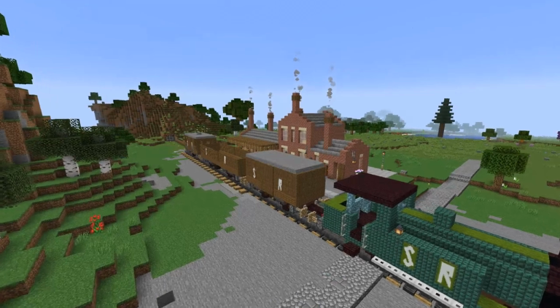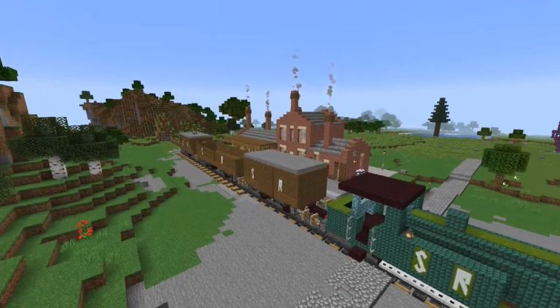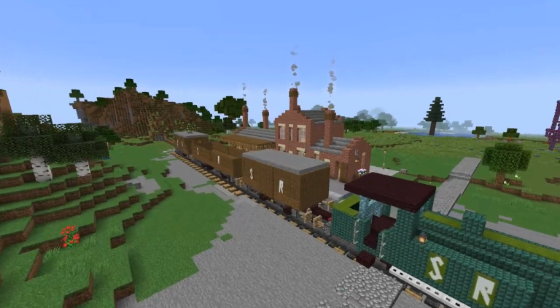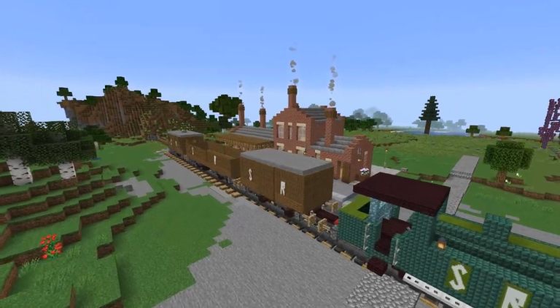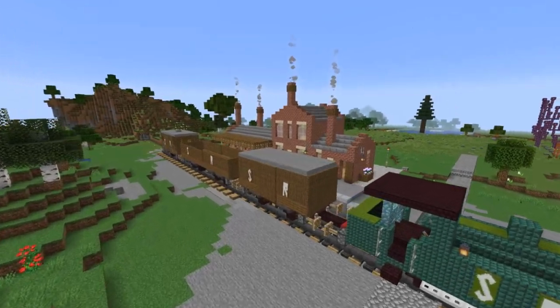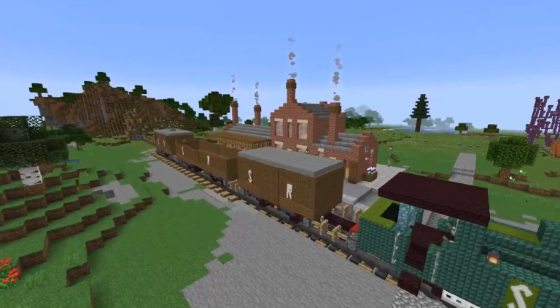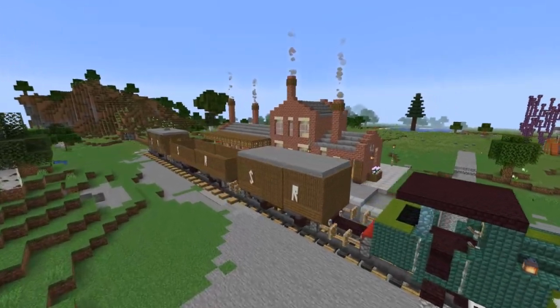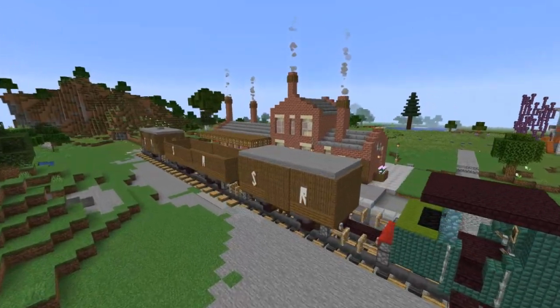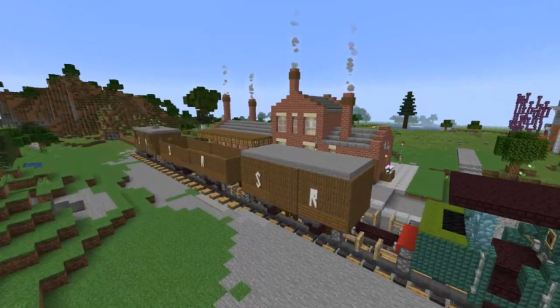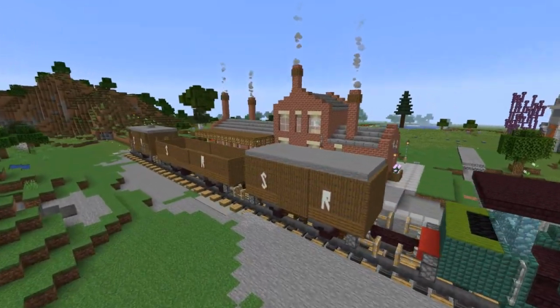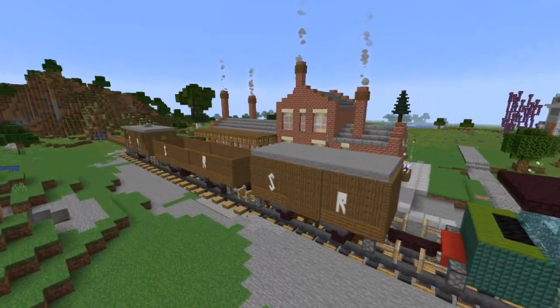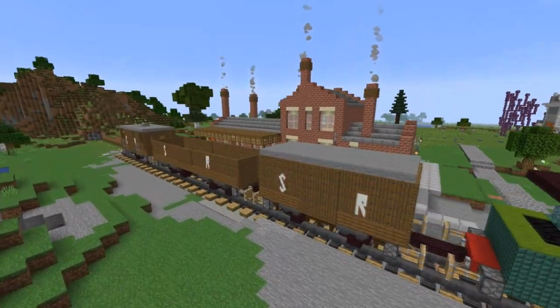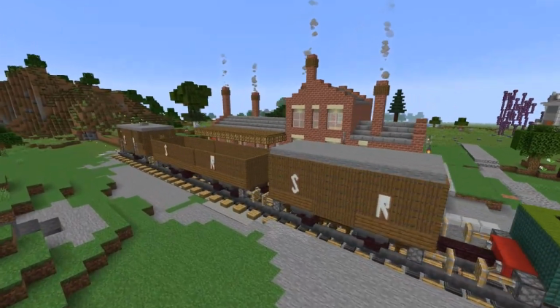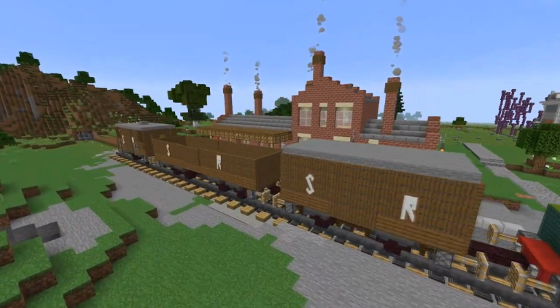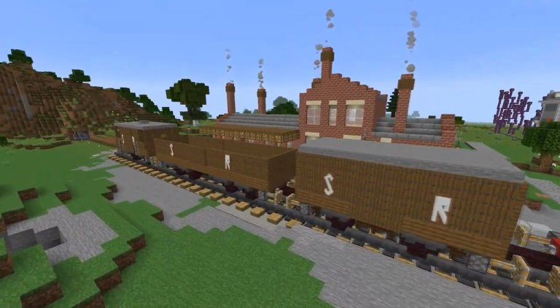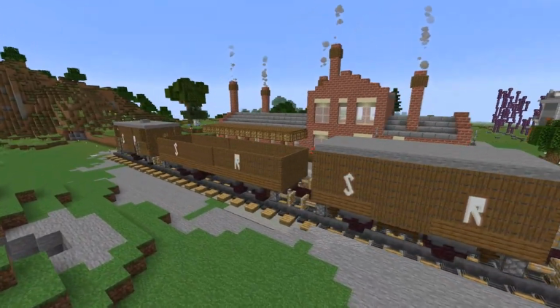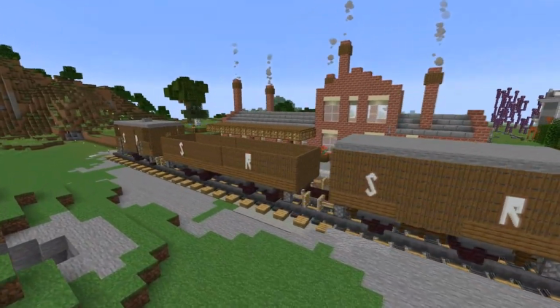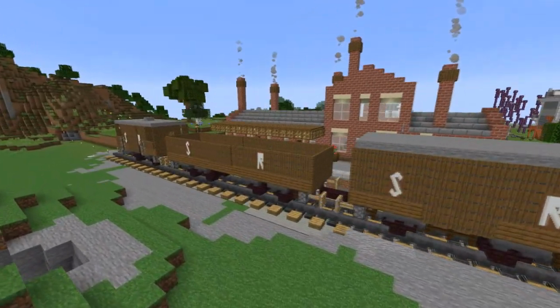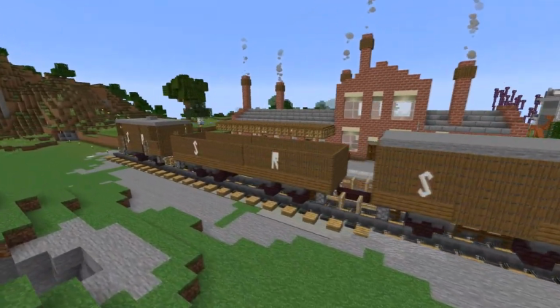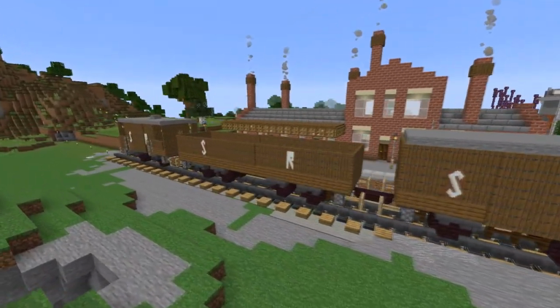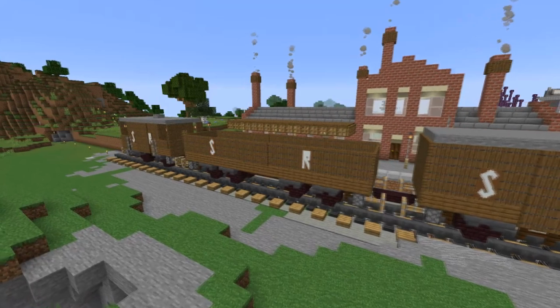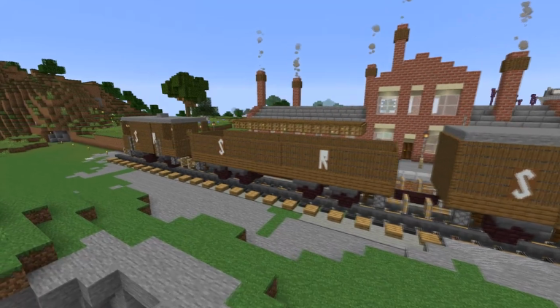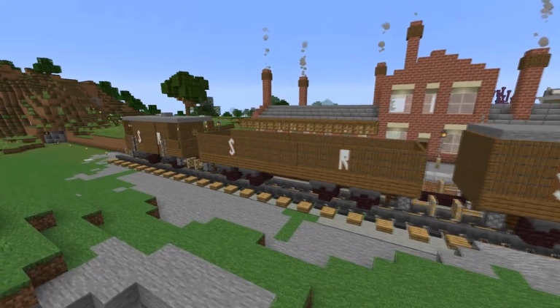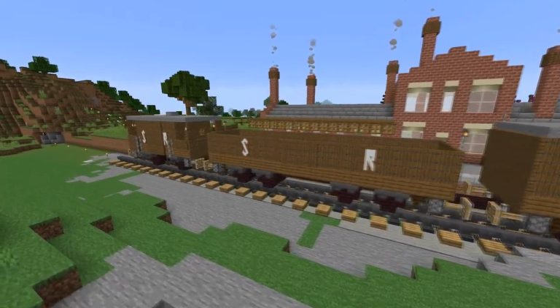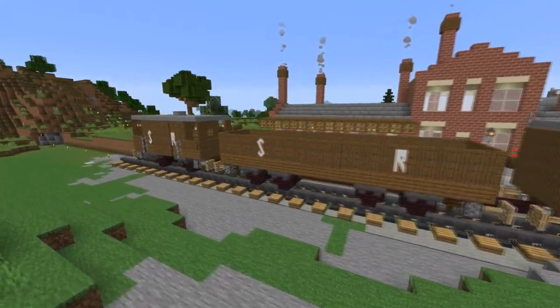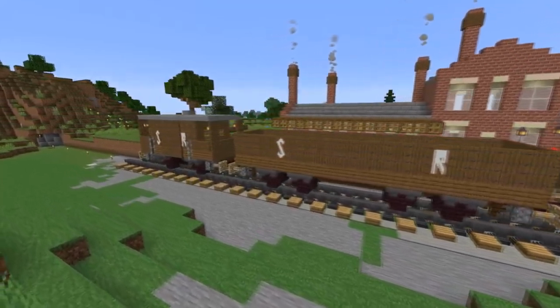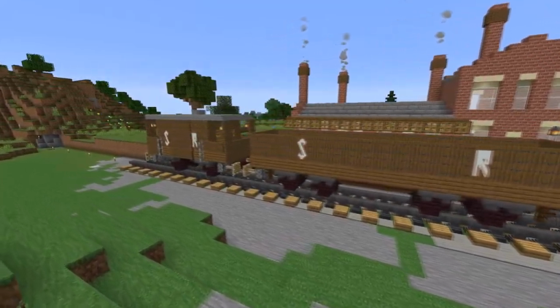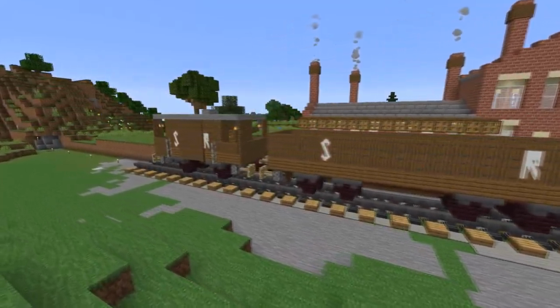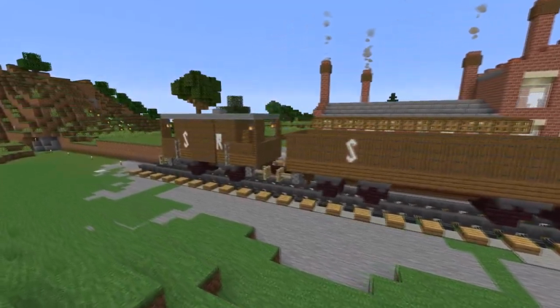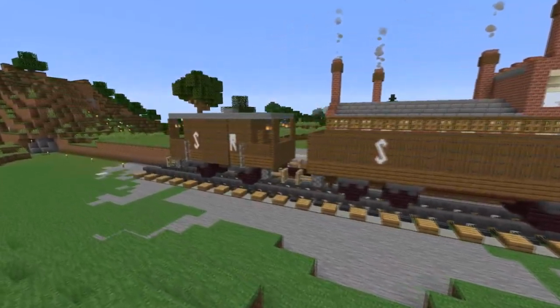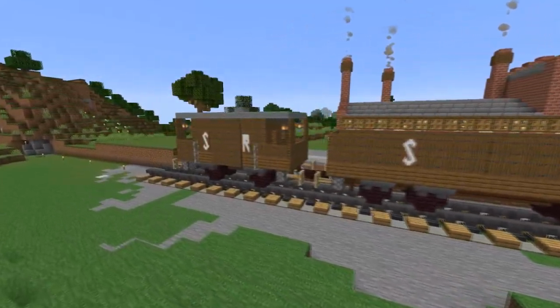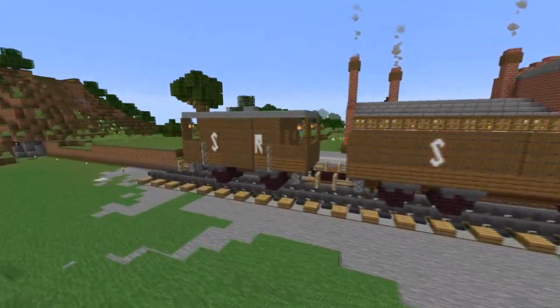This is the last in our series of Big Four Rolling Stock, and today we're going to make a brake van.